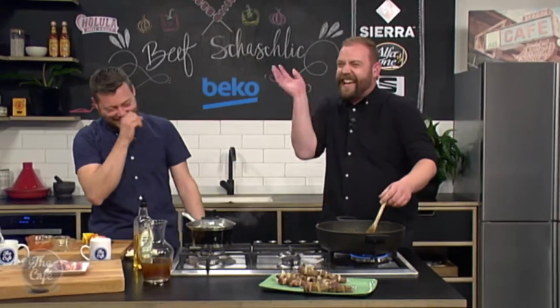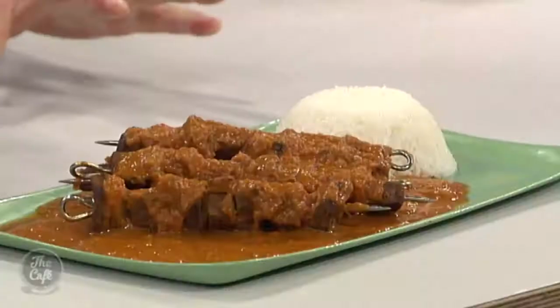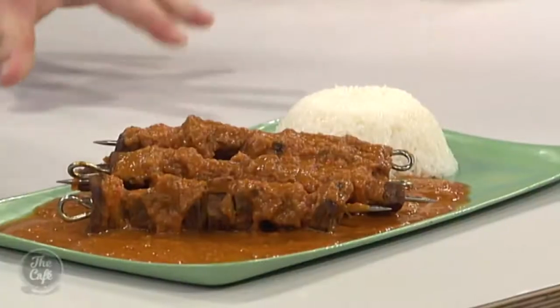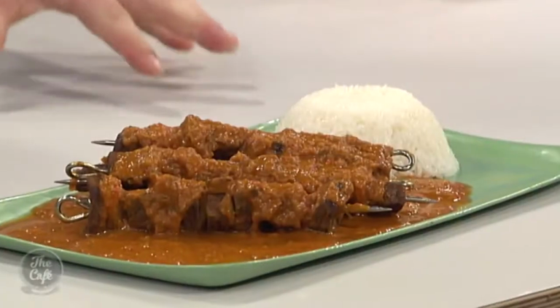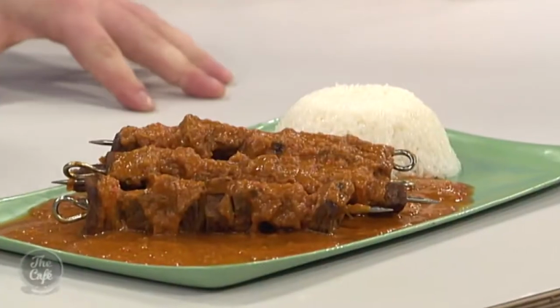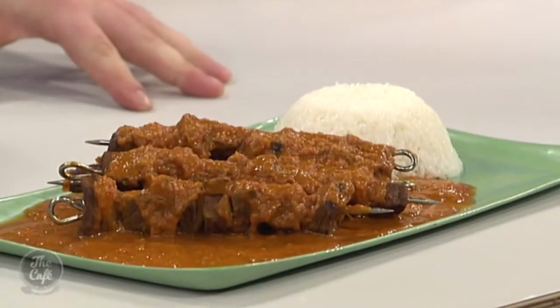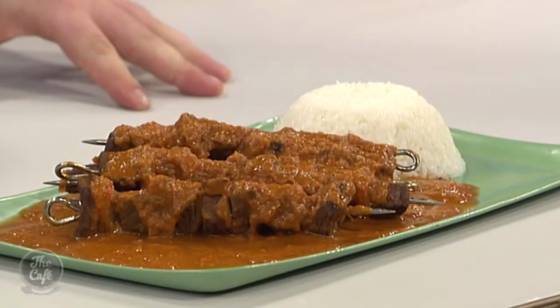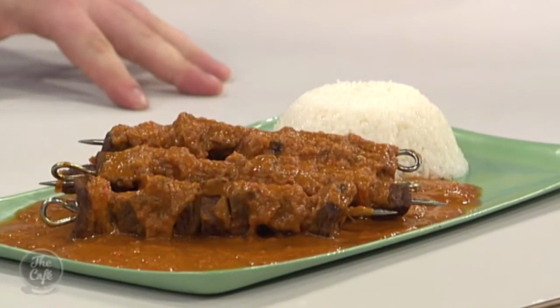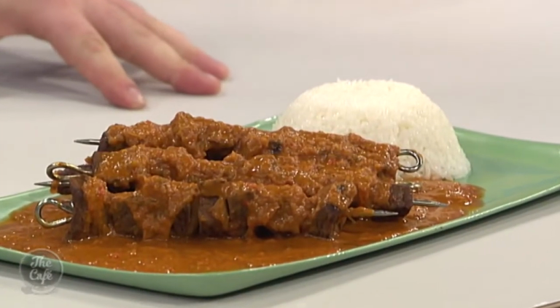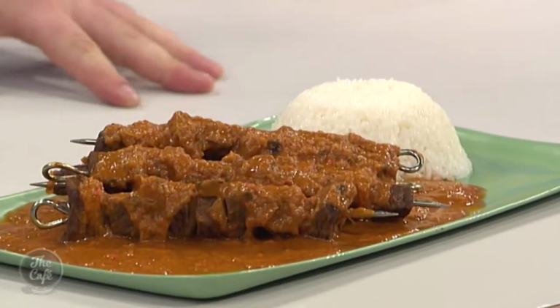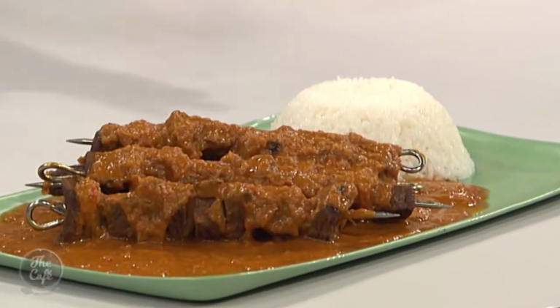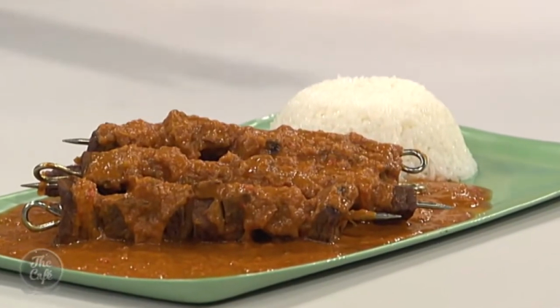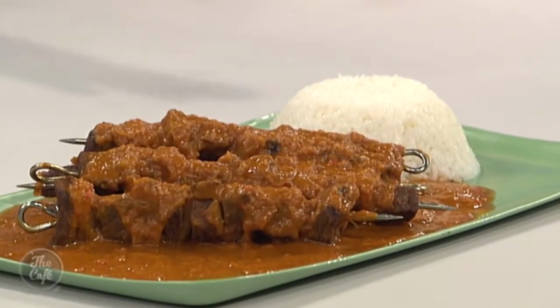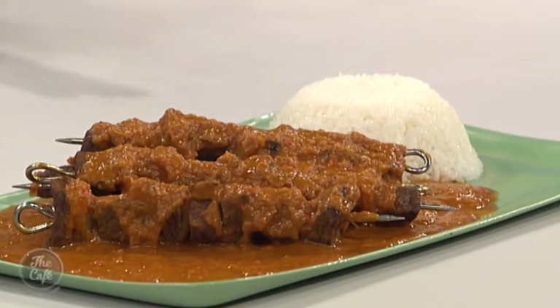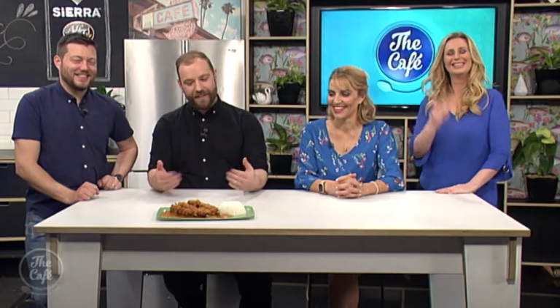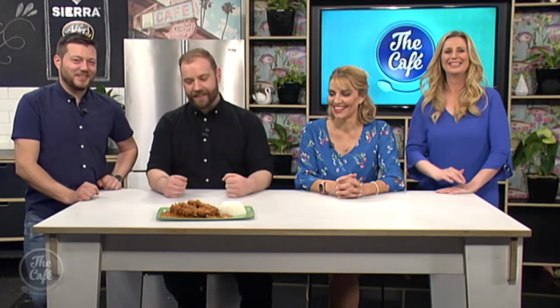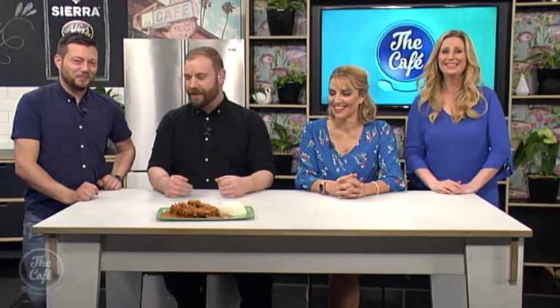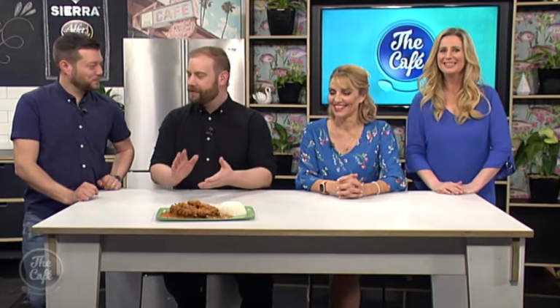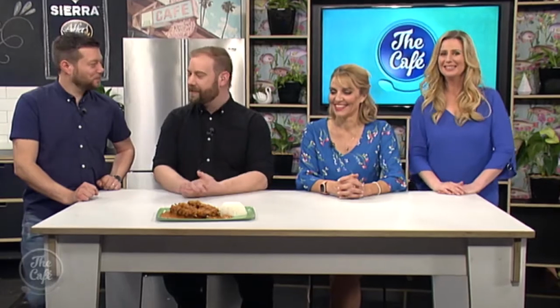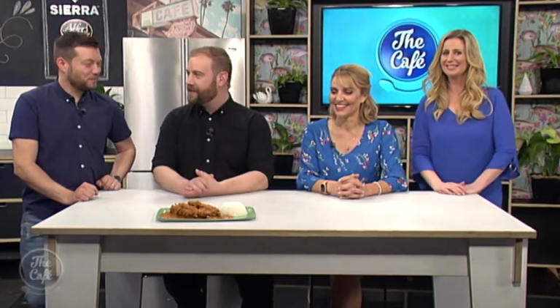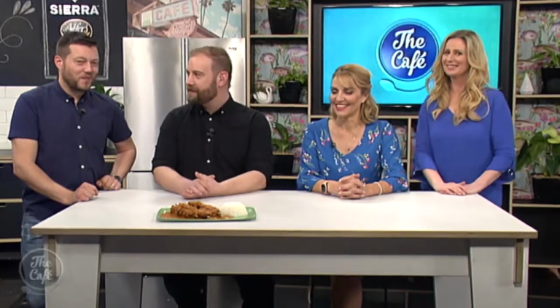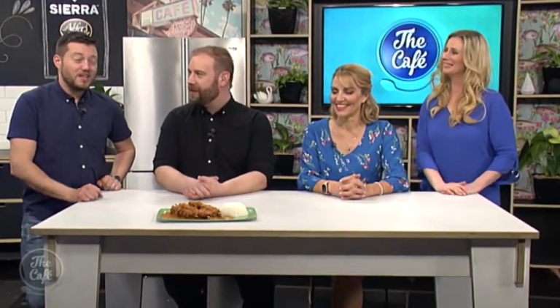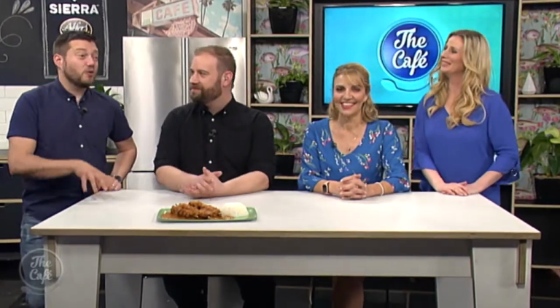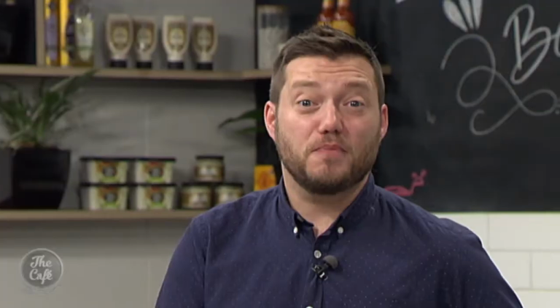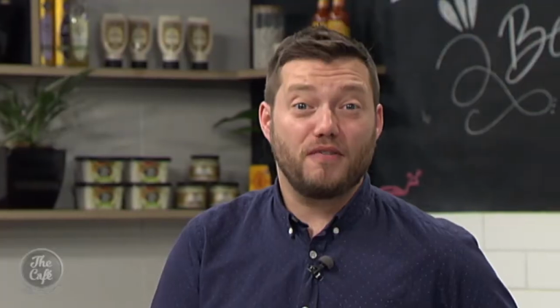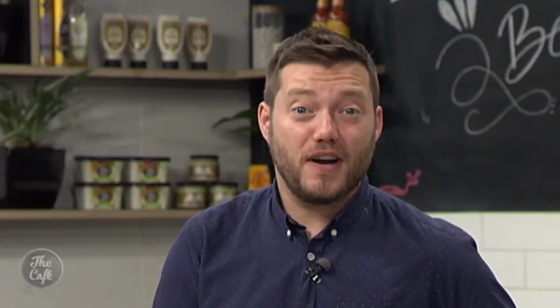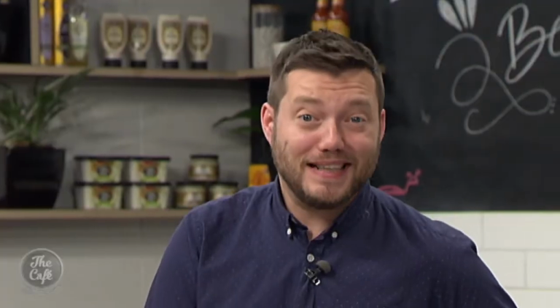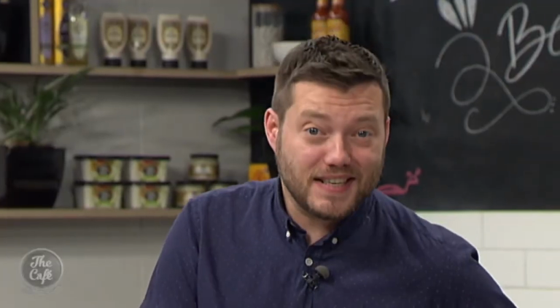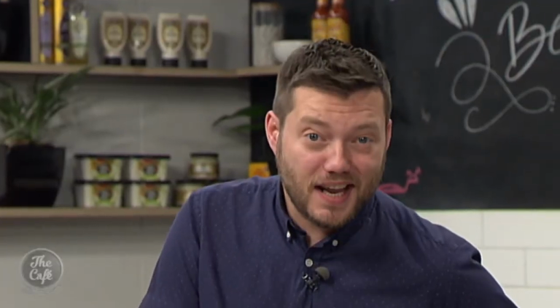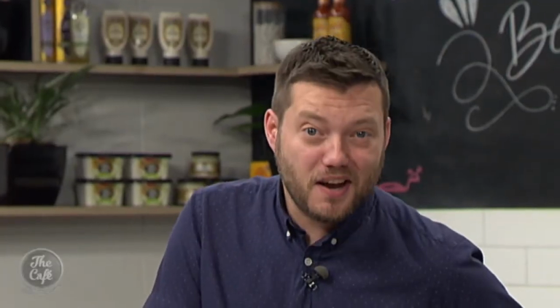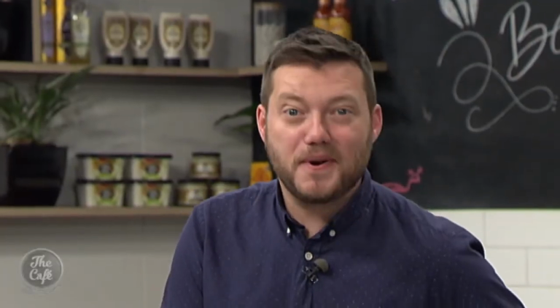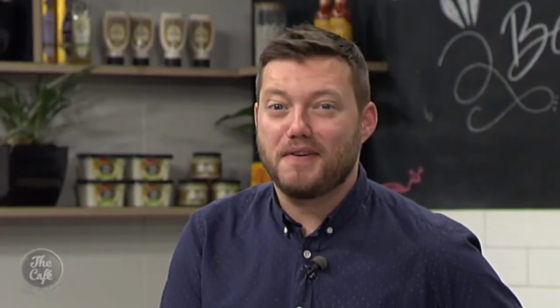I've been looking forward to this all day - it smells very delicious. What's on the menu tomorrow? Tomorrow I've got a classic Italian carbonara.